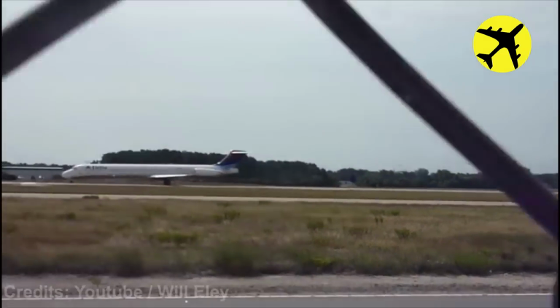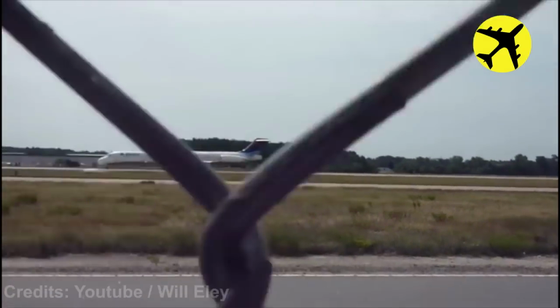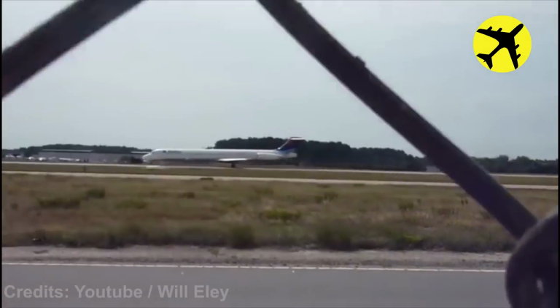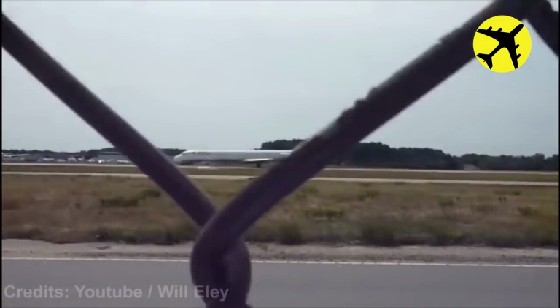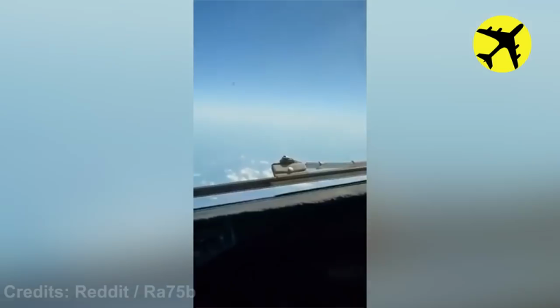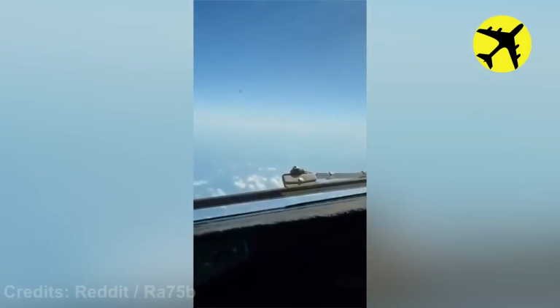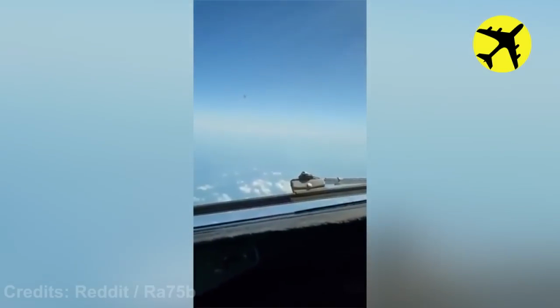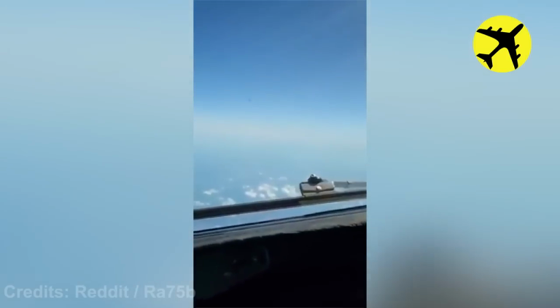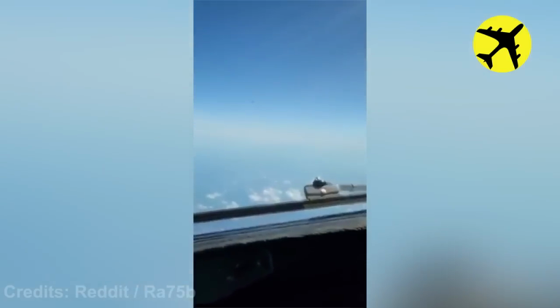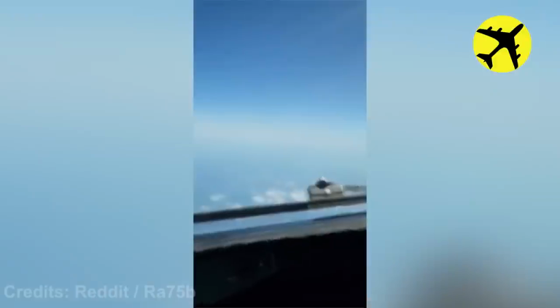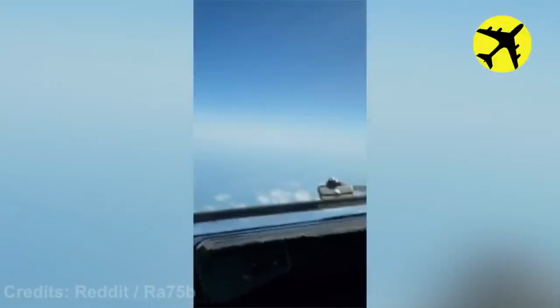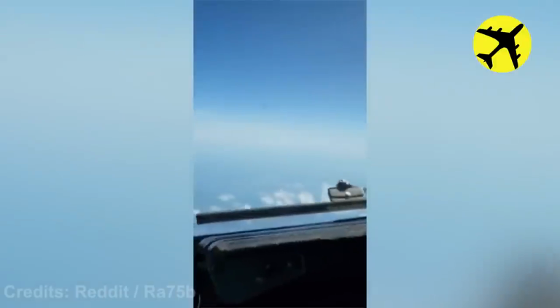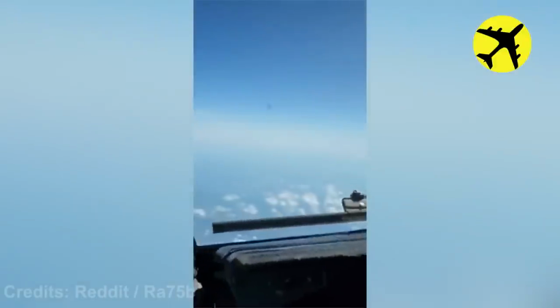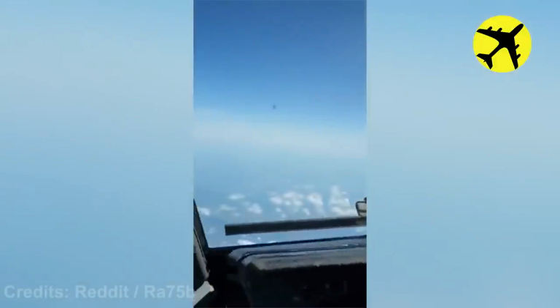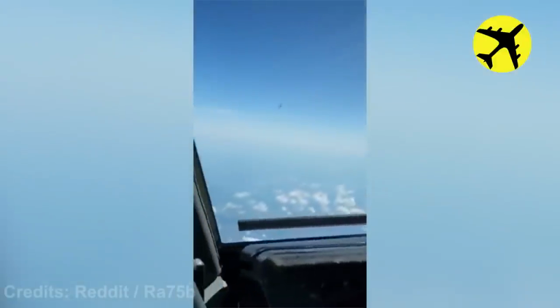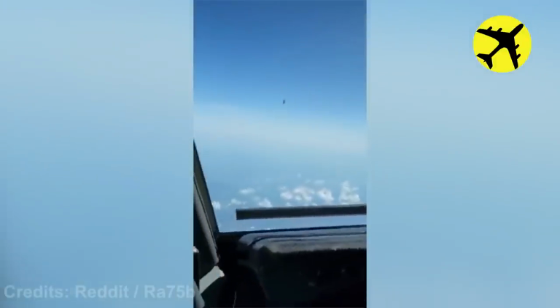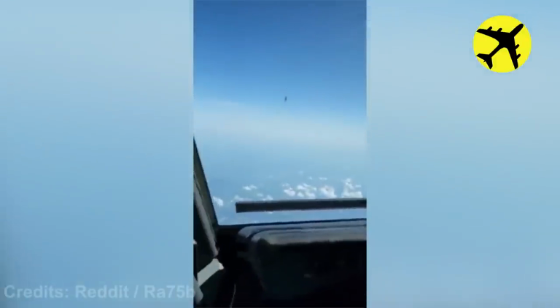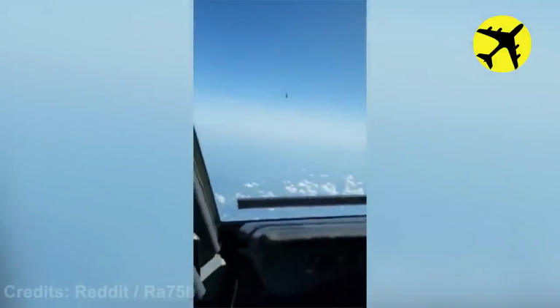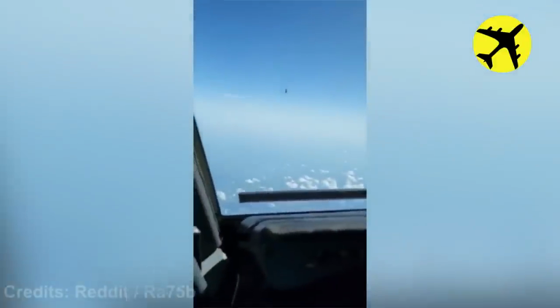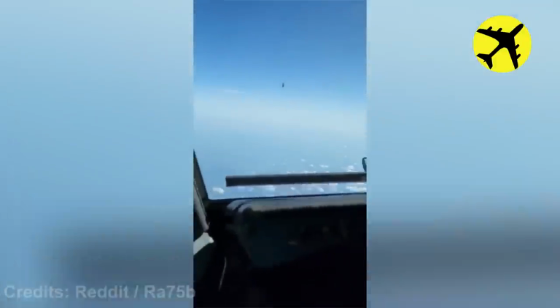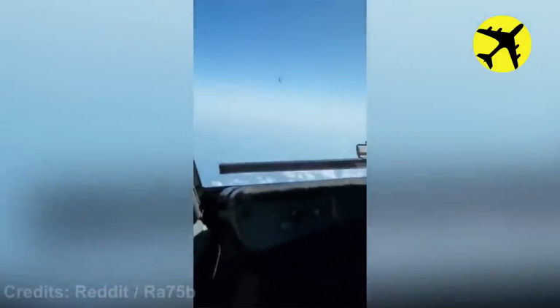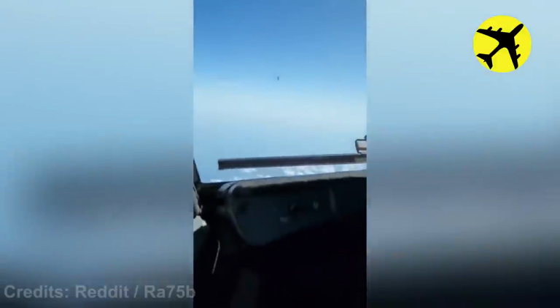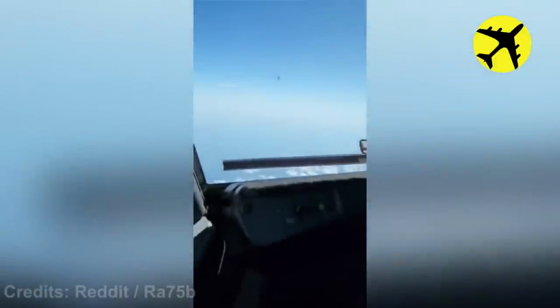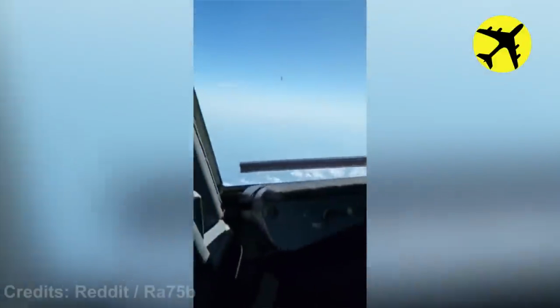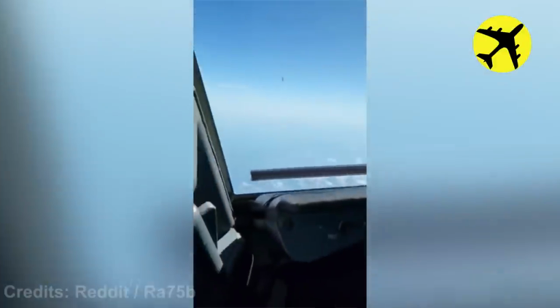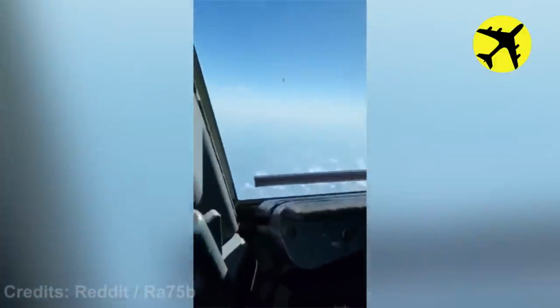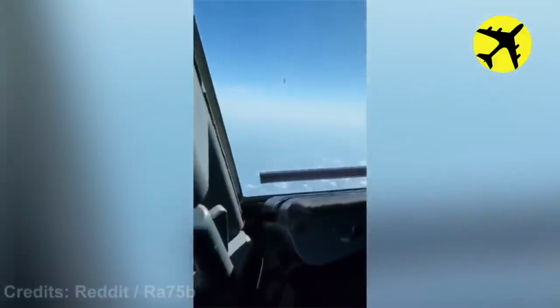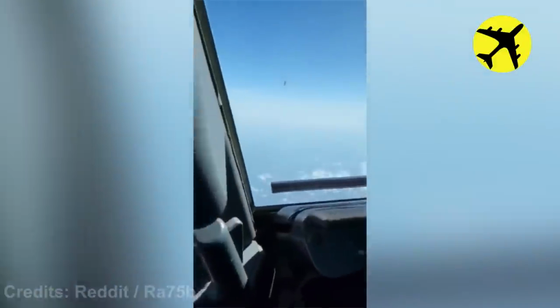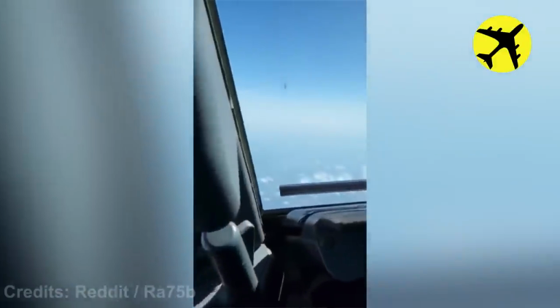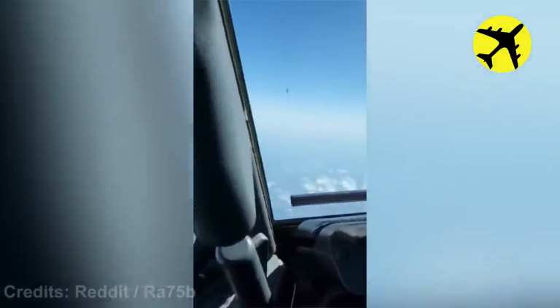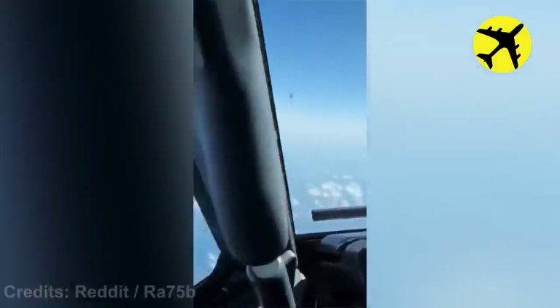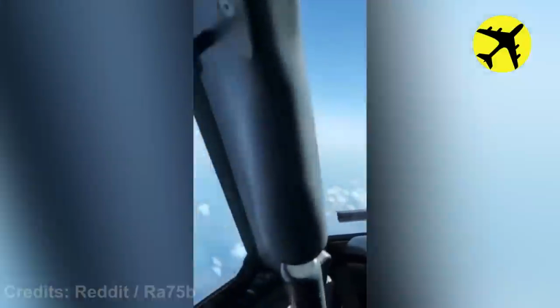A Boeing 737 encountering a stratospheric balloon, filmed from the cockpit.